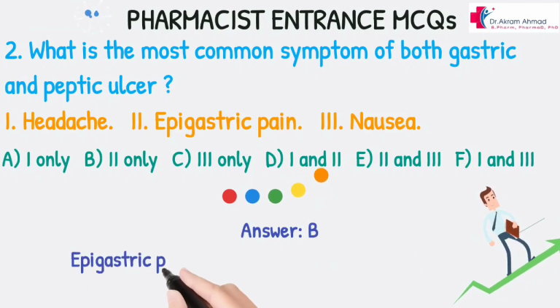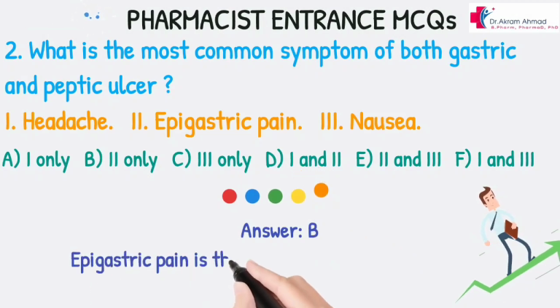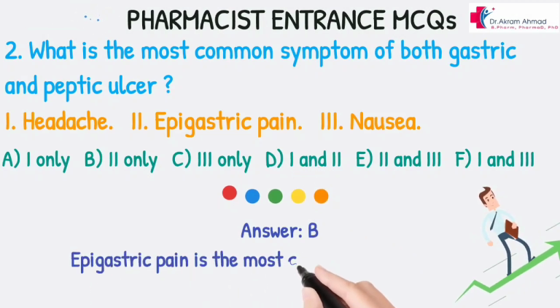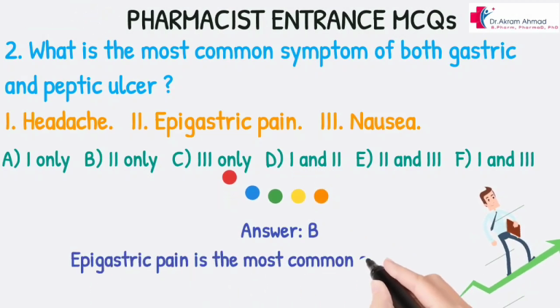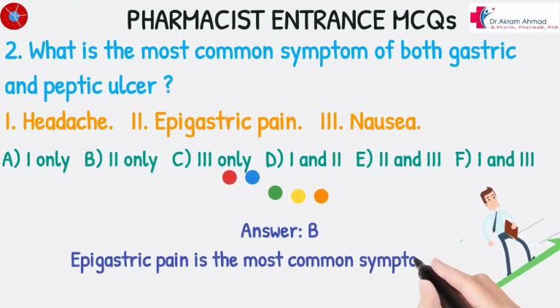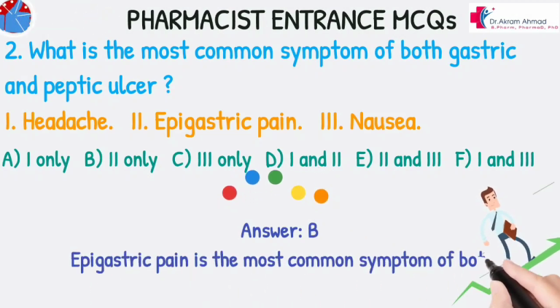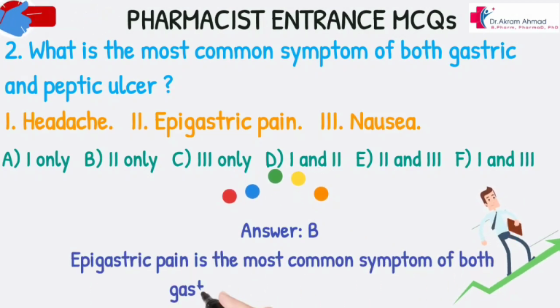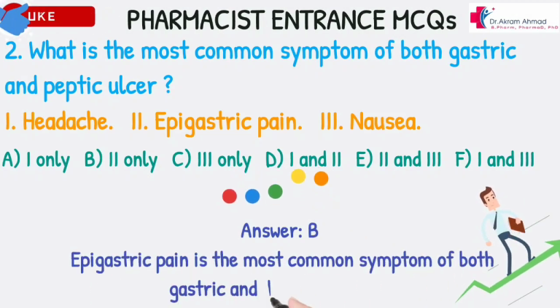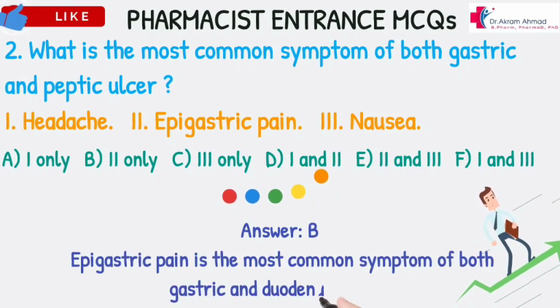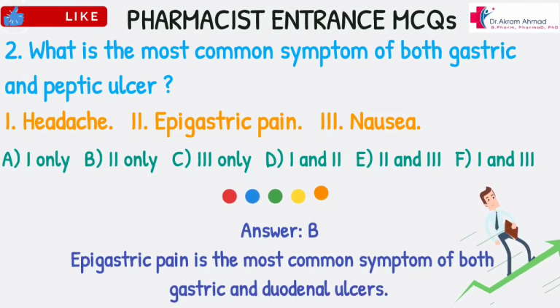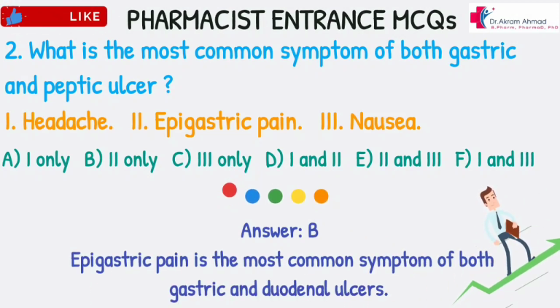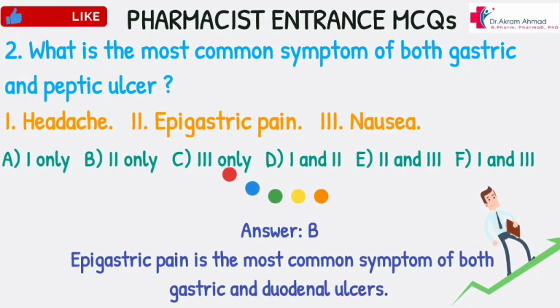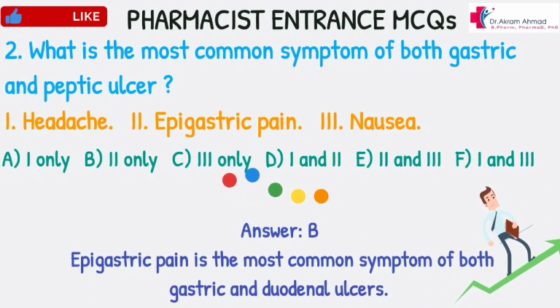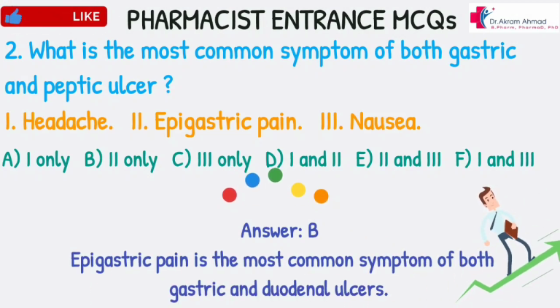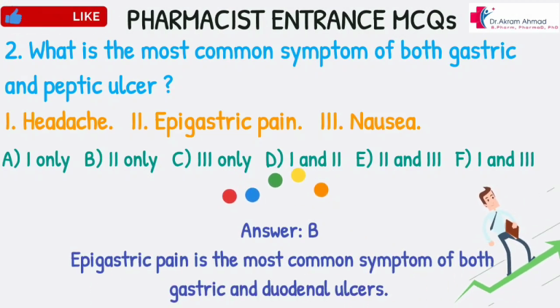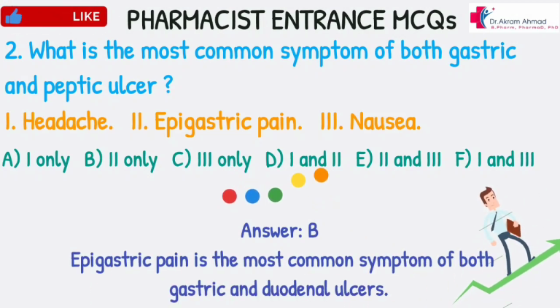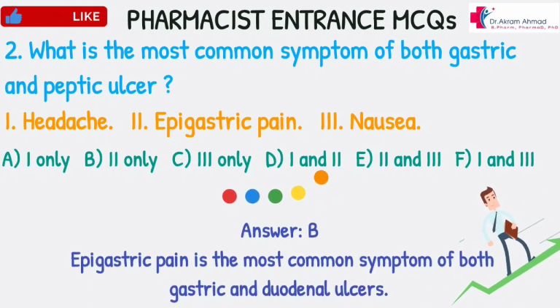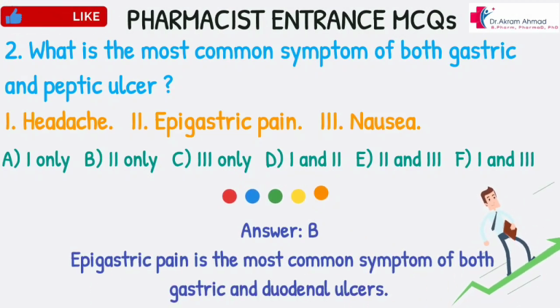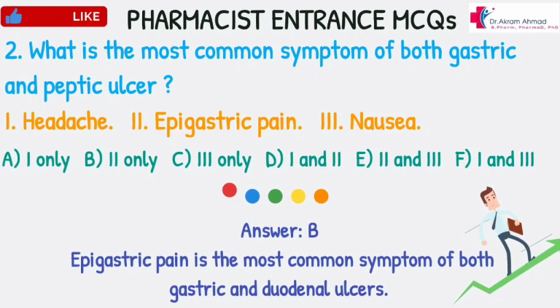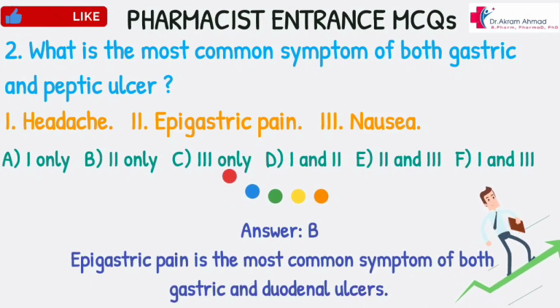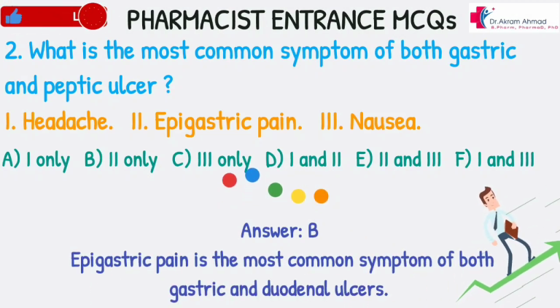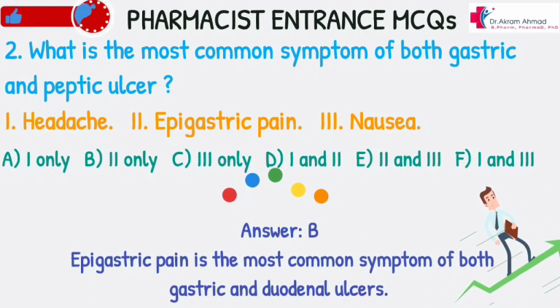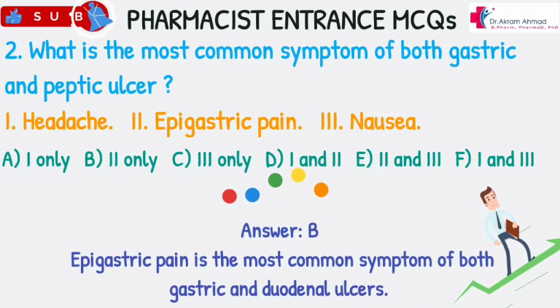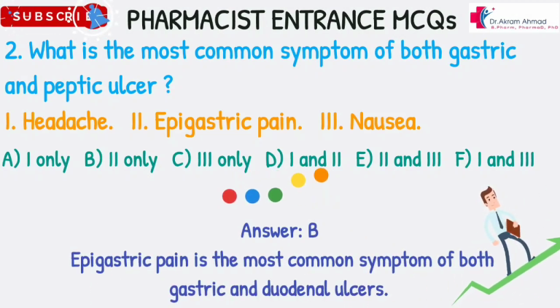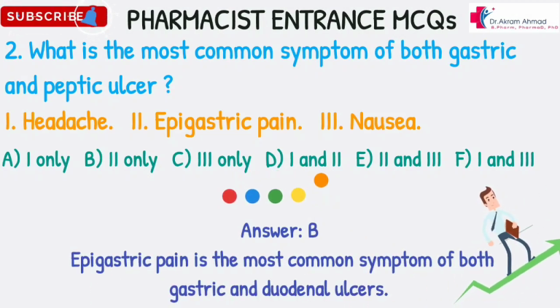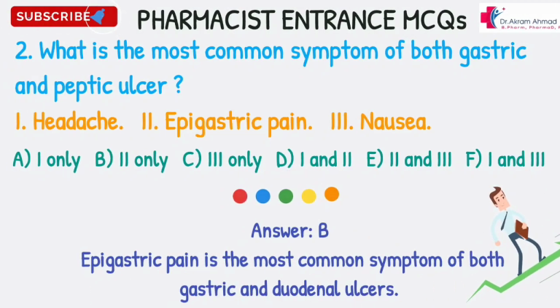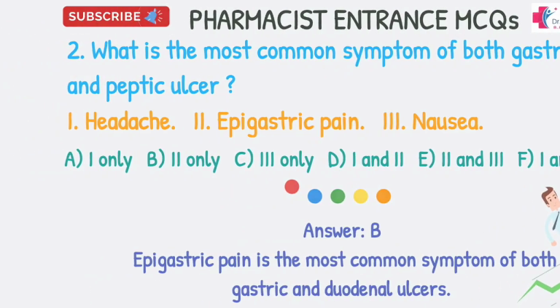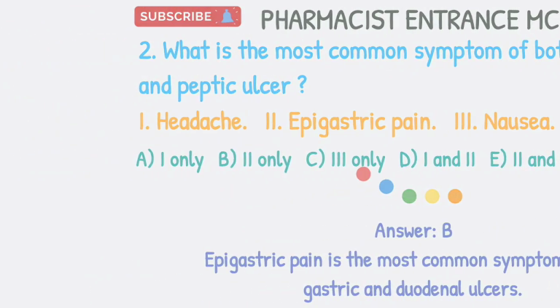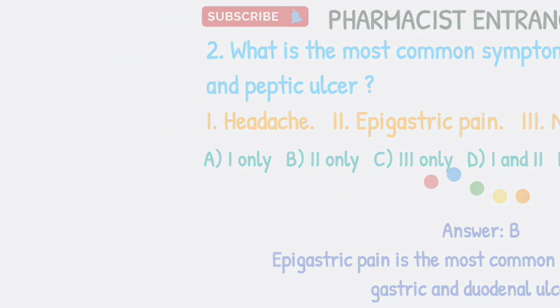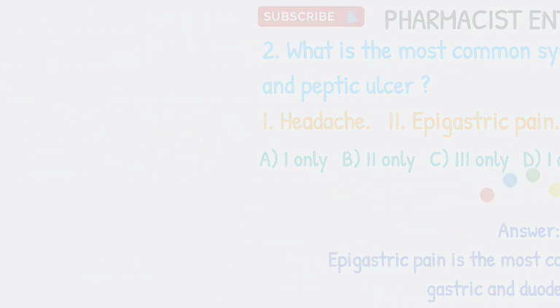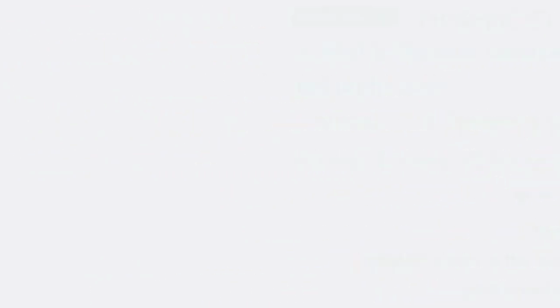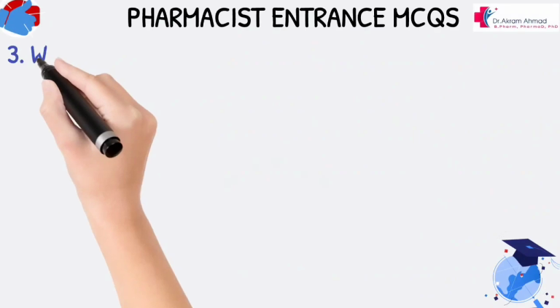Answer: B. Epigastric pain is the most common symptom of both gastric and duodenal ulcers.